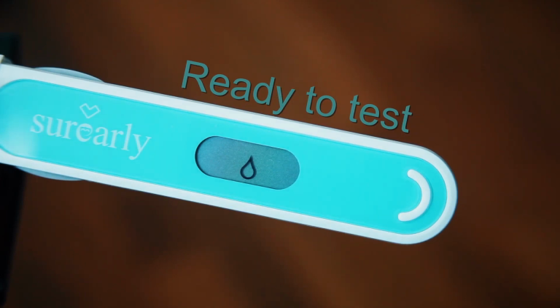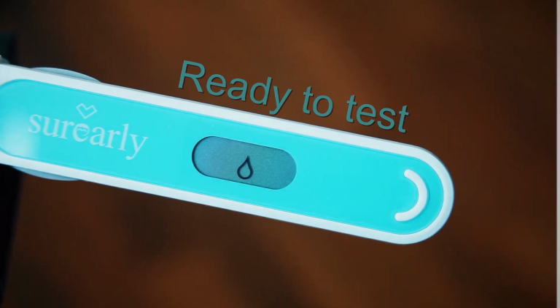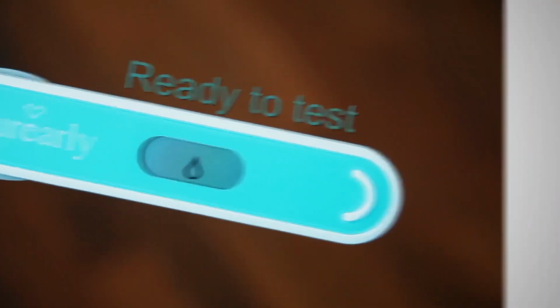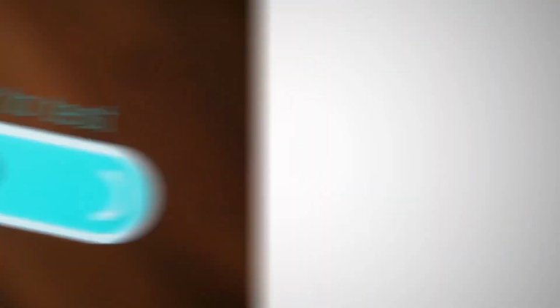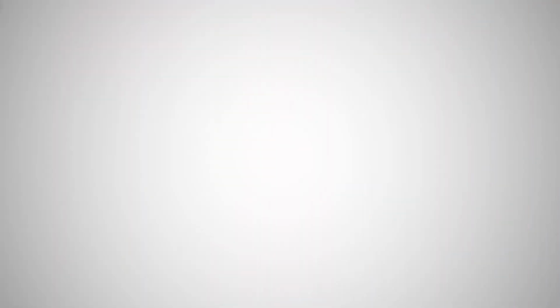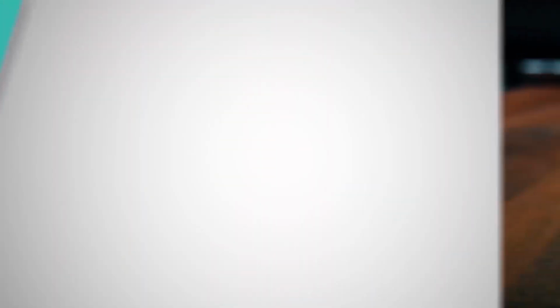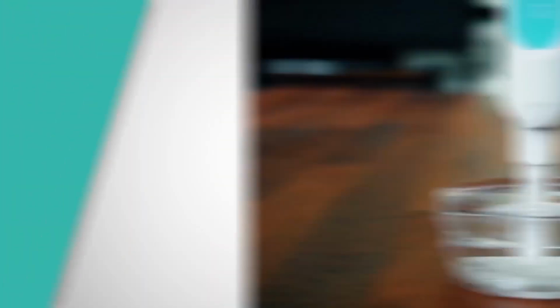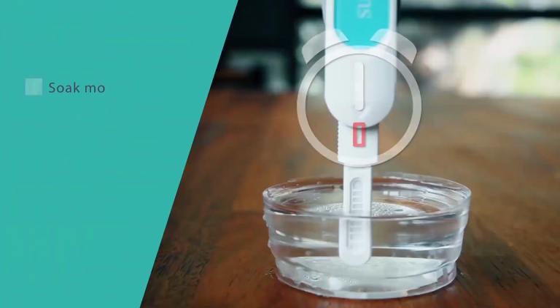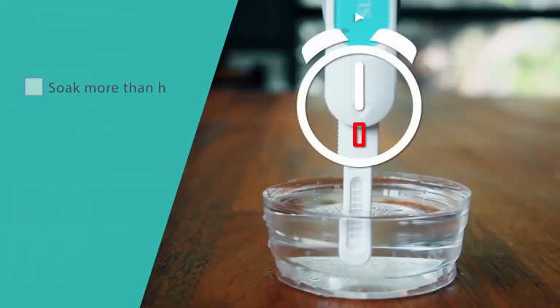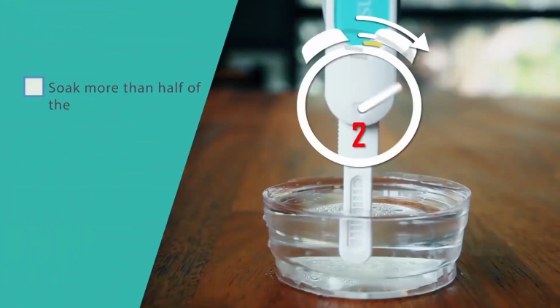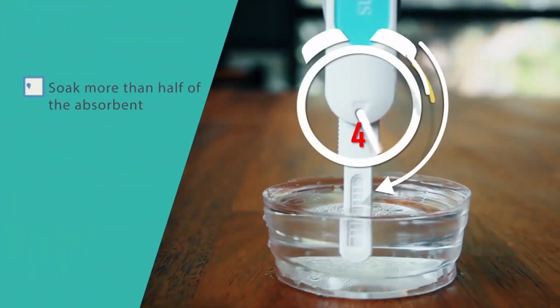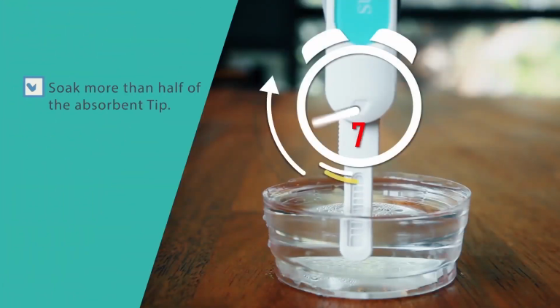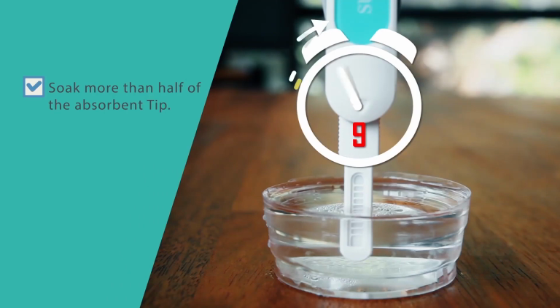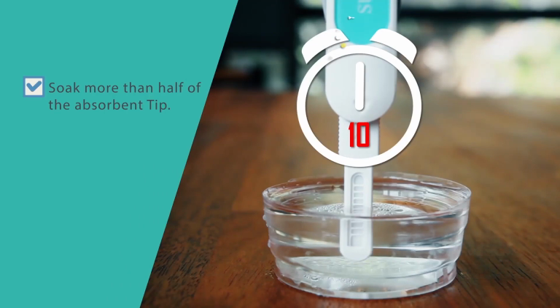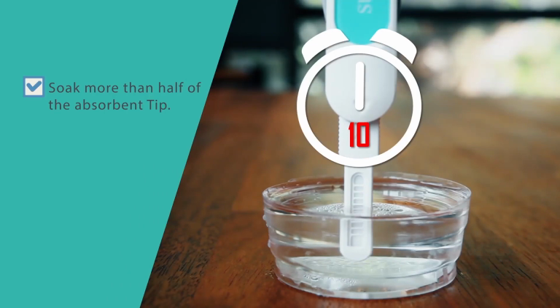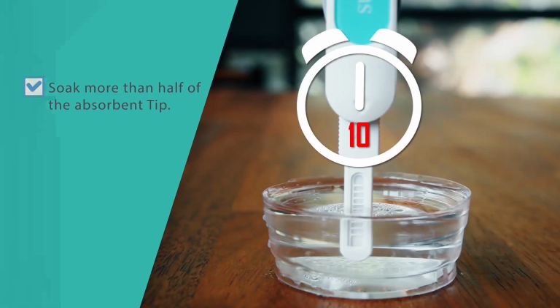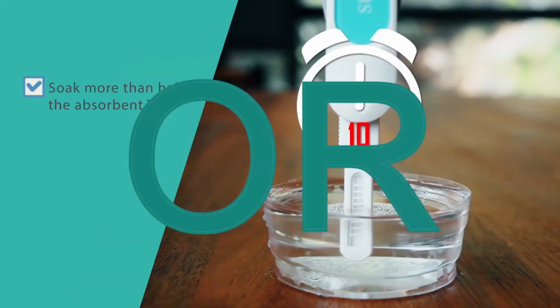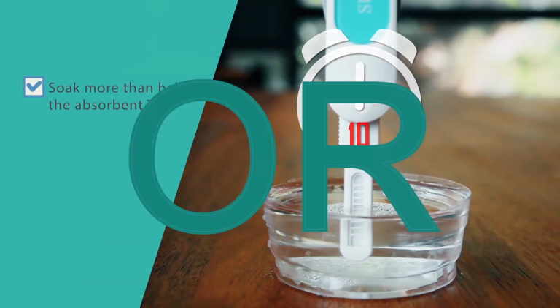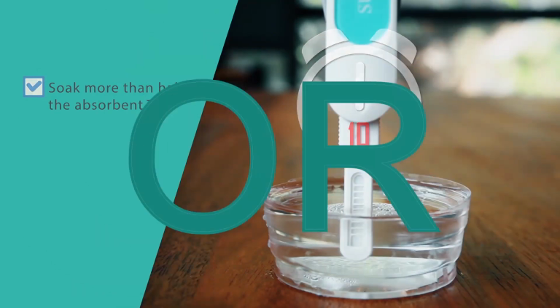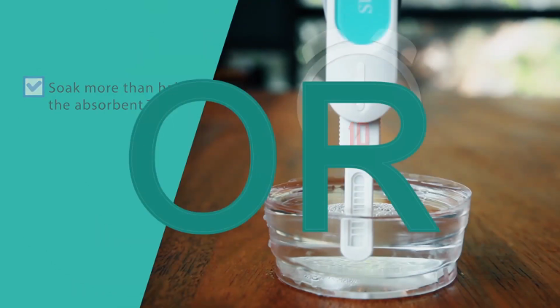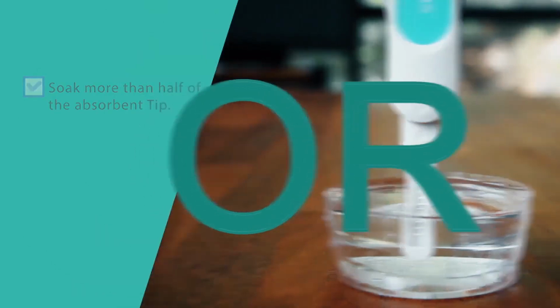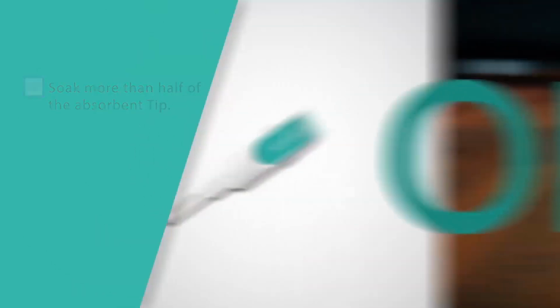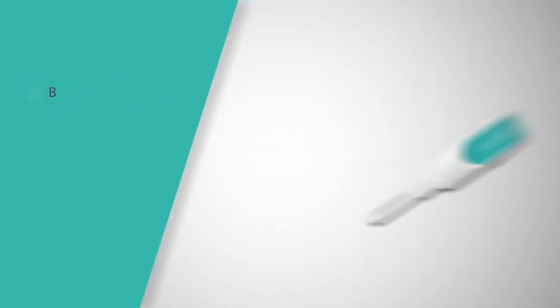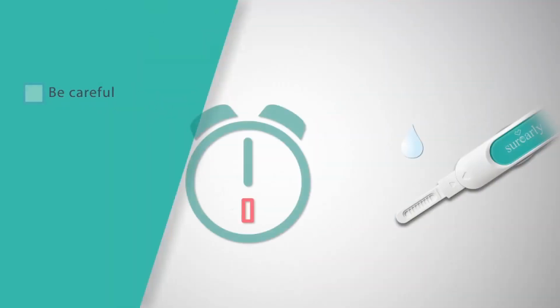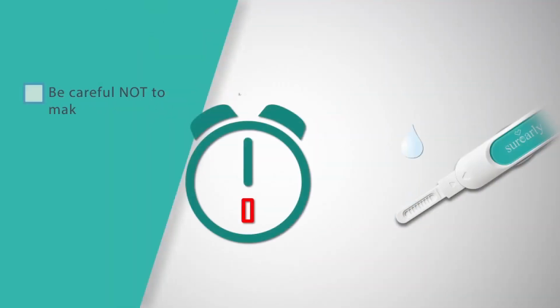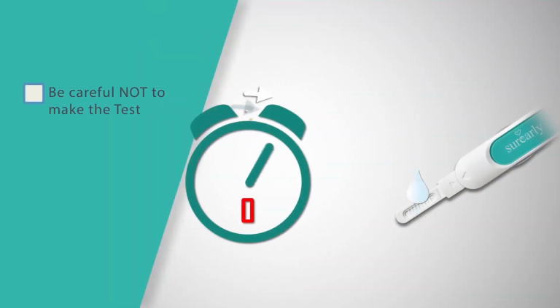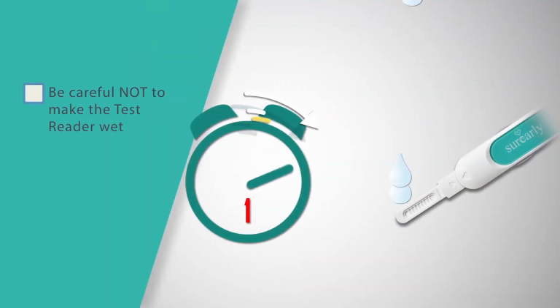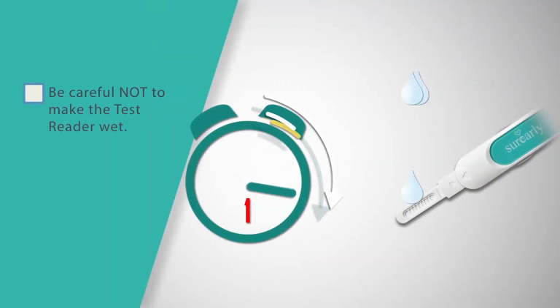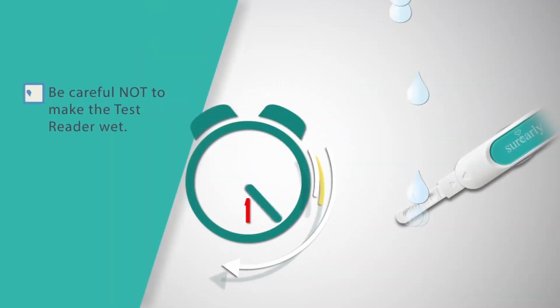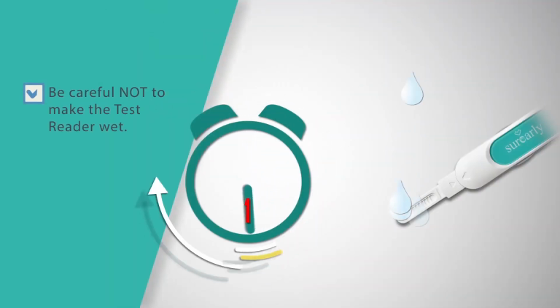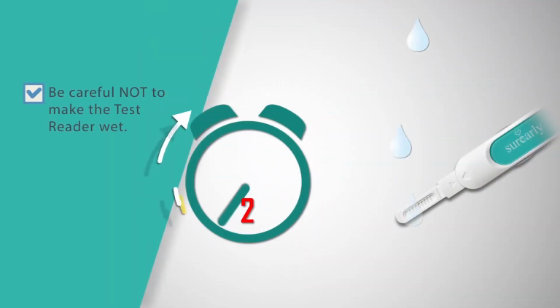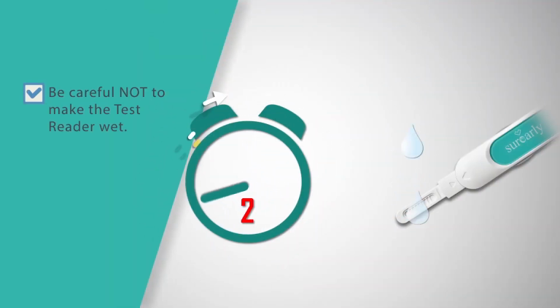Either dip it into collected urine for 10 seconds, or place the absorbent tip directly into your urine stream for 3 seconds only.